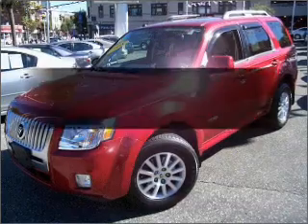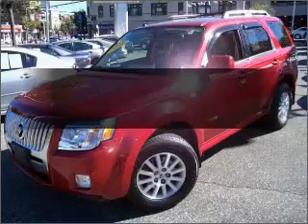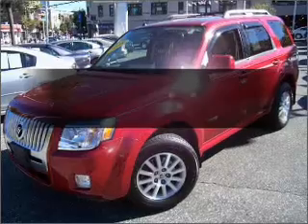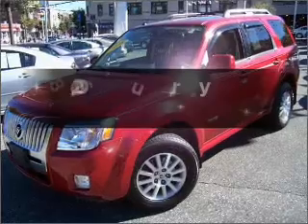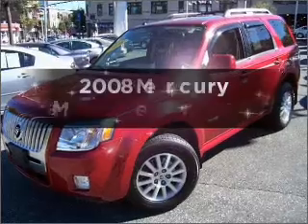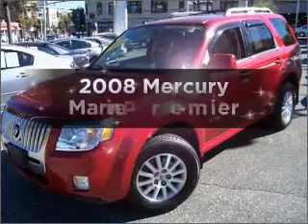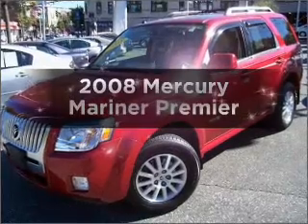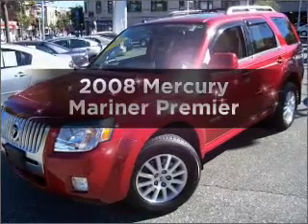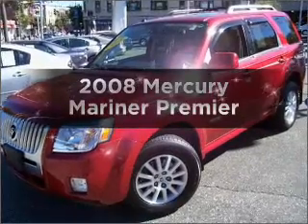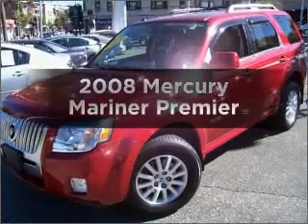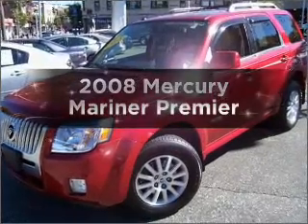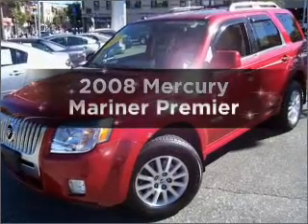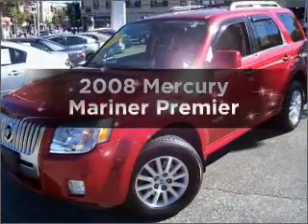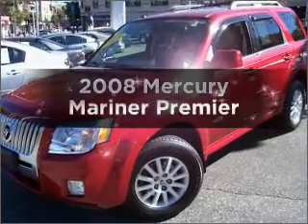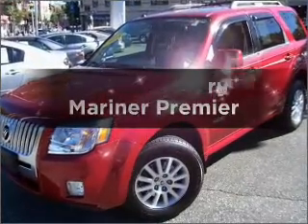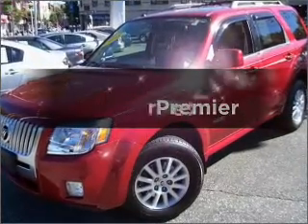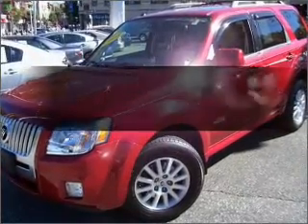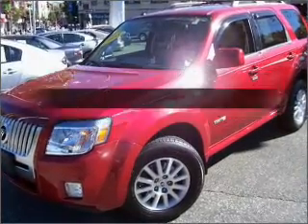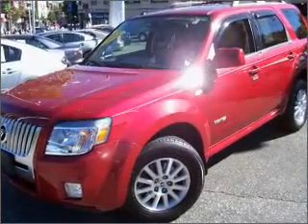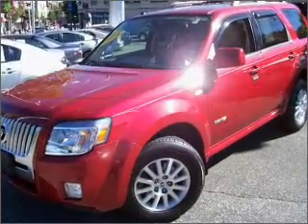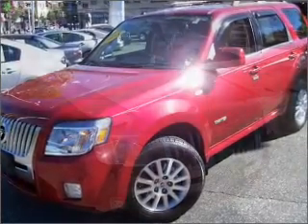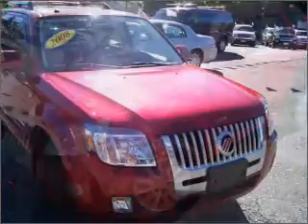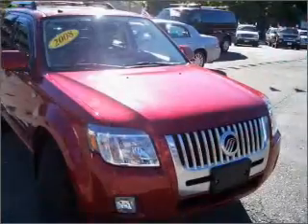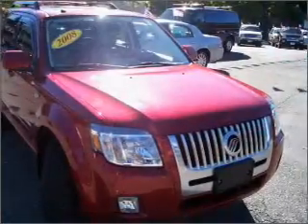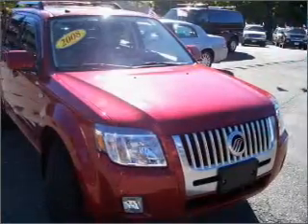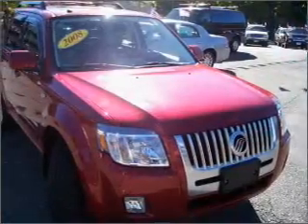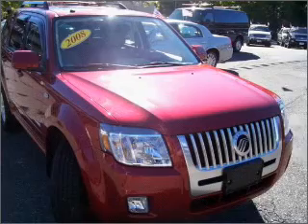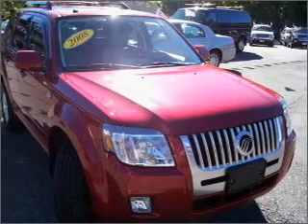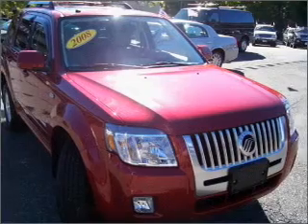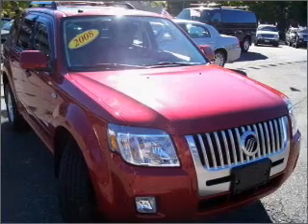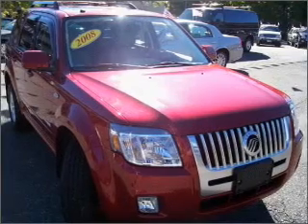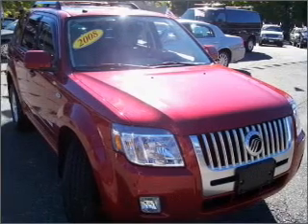Check out this 2008 Mercury Mariner. Travel the roads in style and comfort in this great vehicle.